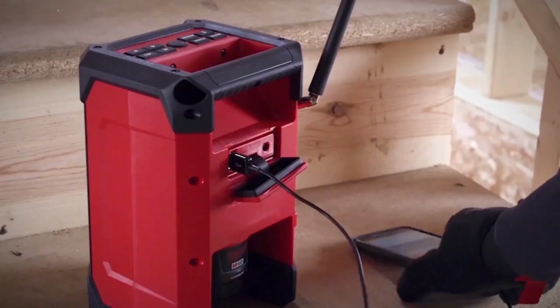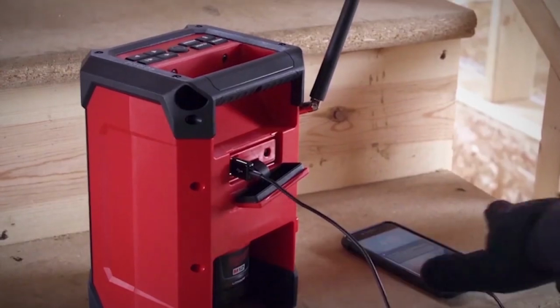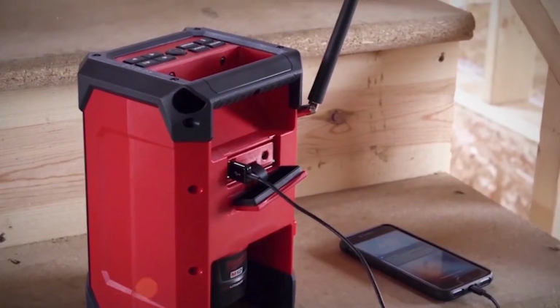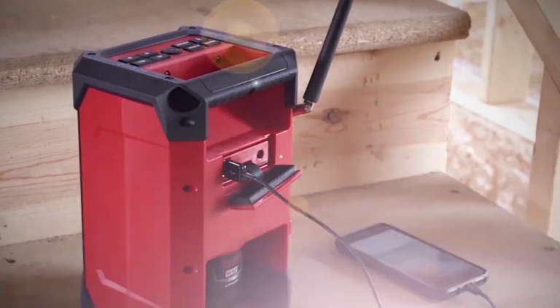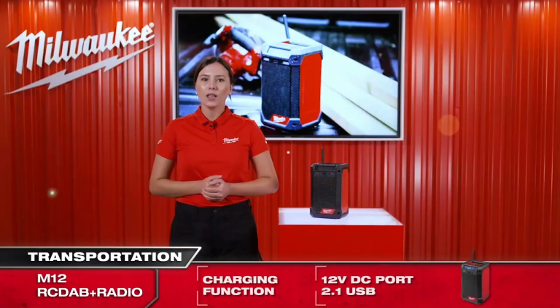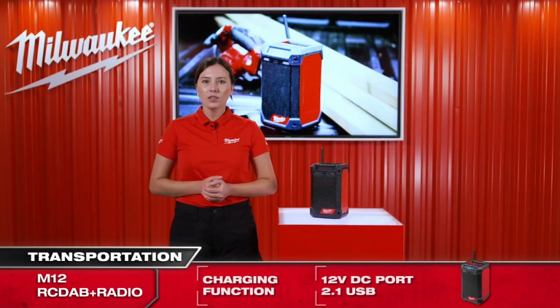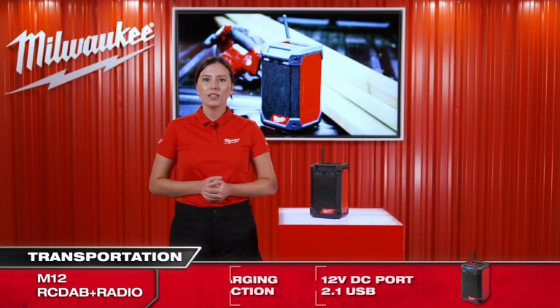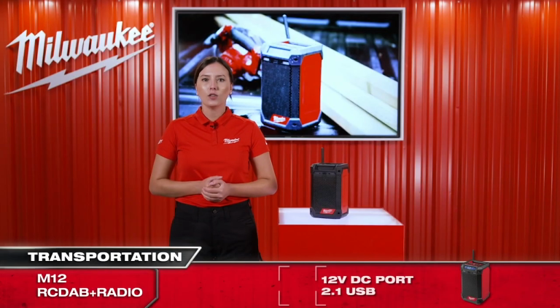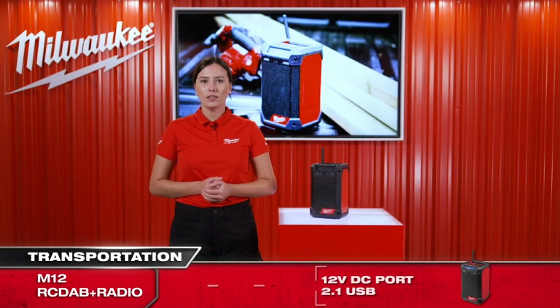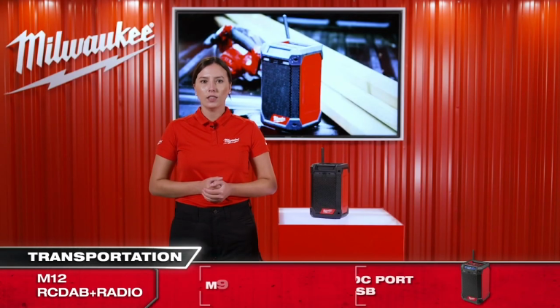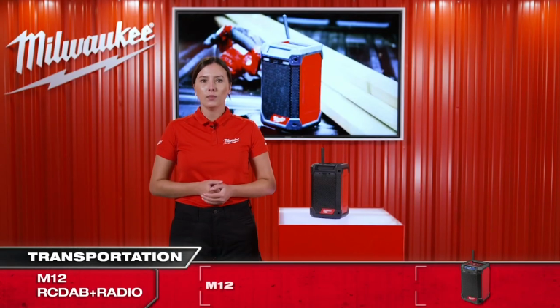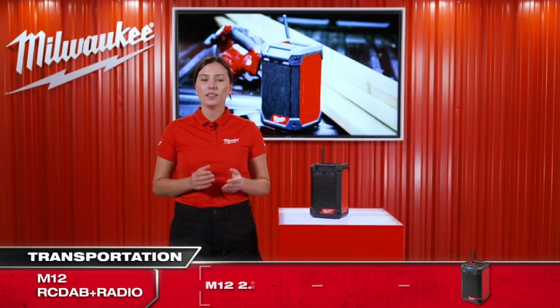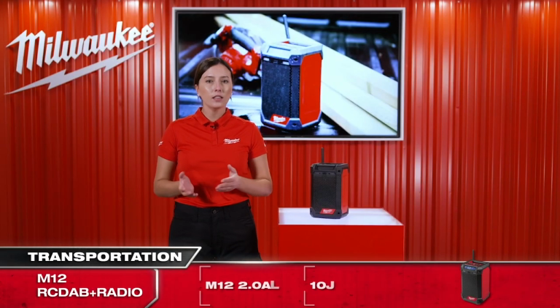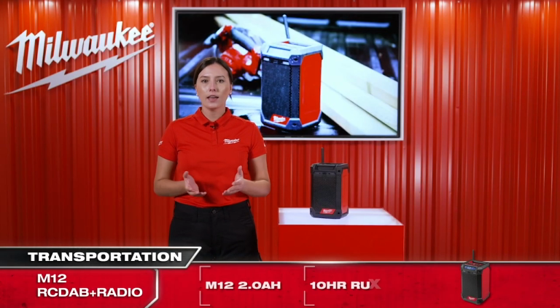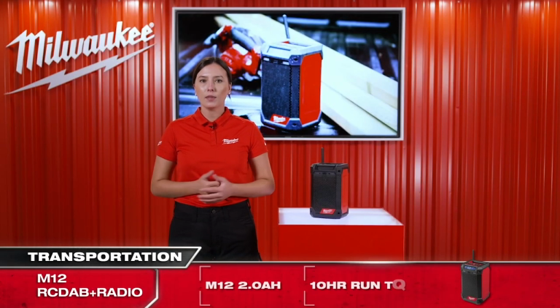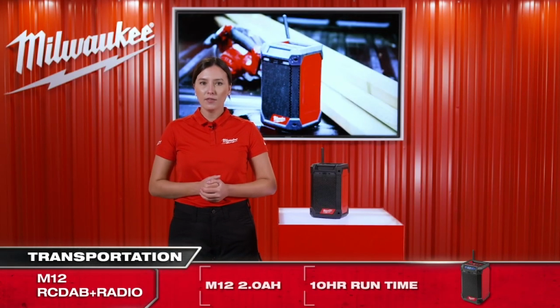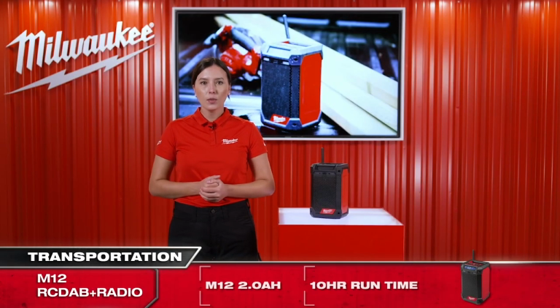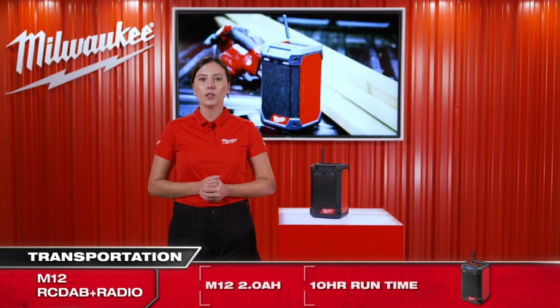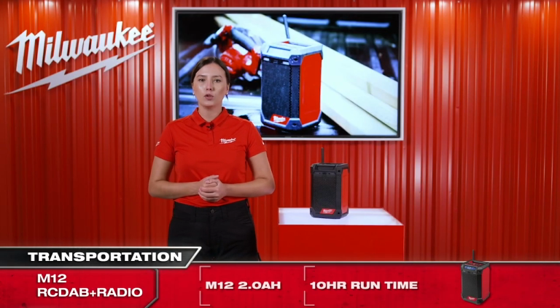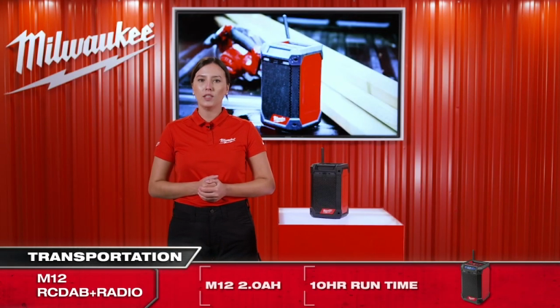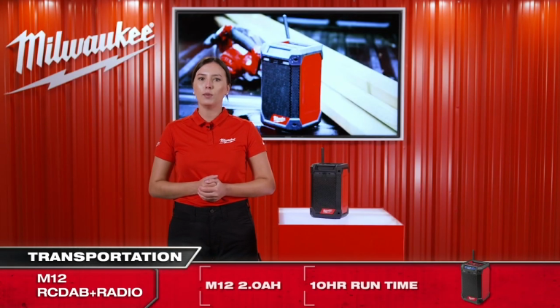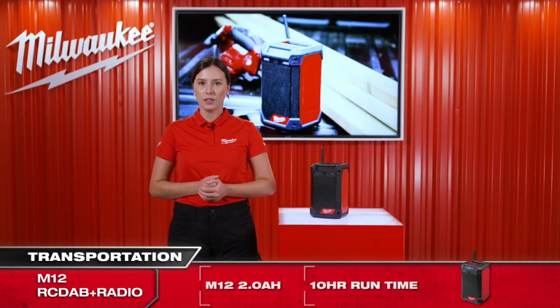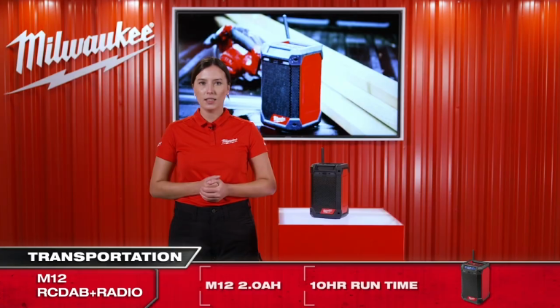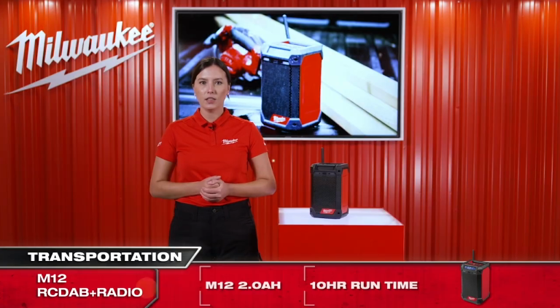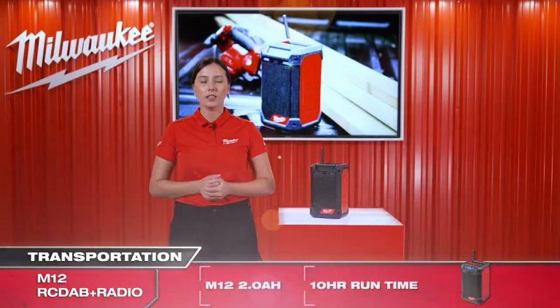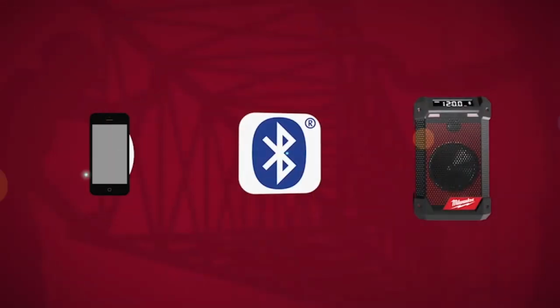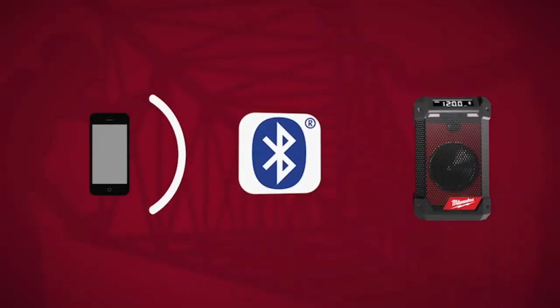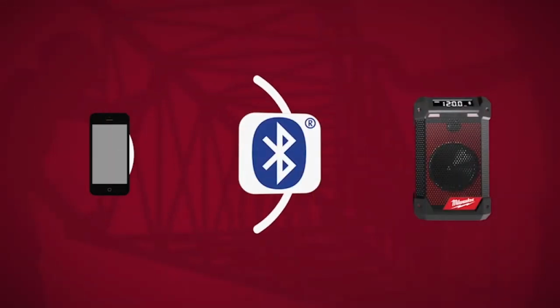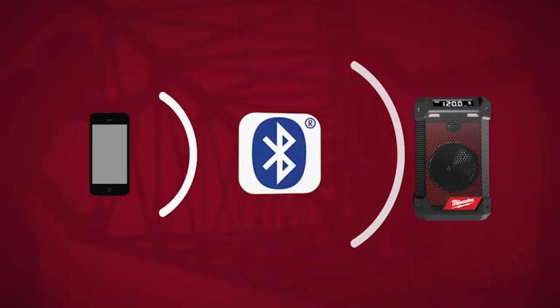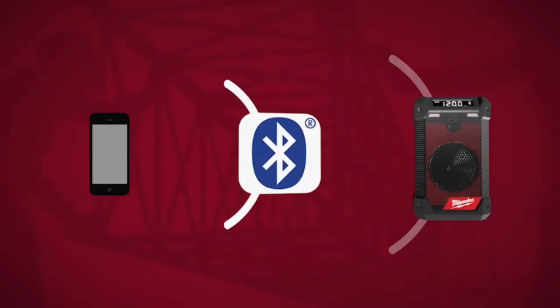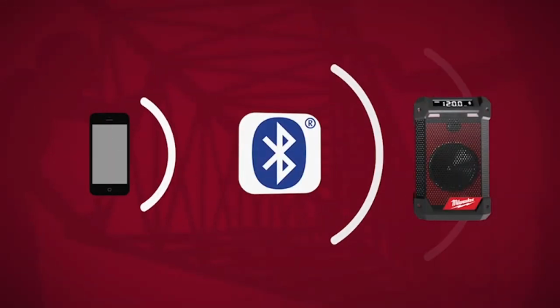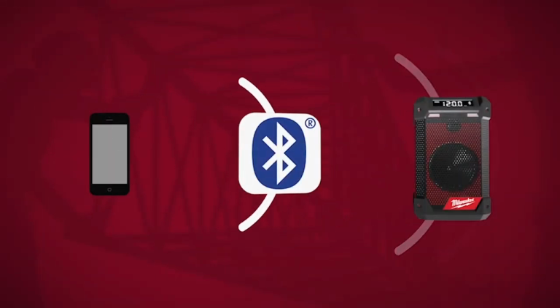It comes with outstanding connectivity: the standard AM and FM, but also a DAB Plus receiver, including a 30-meter range Bluetooth.